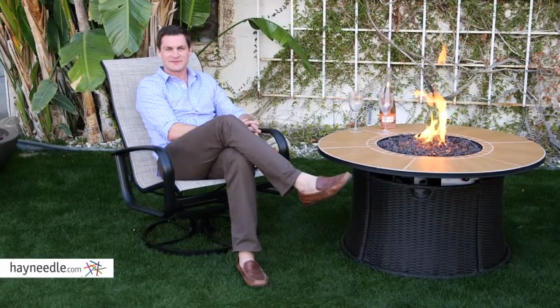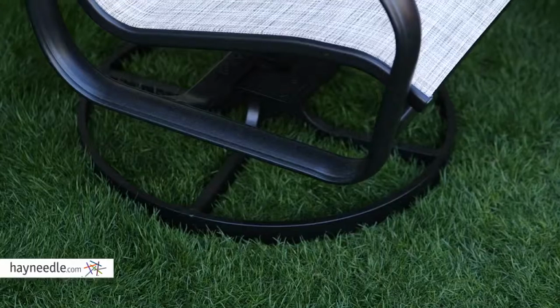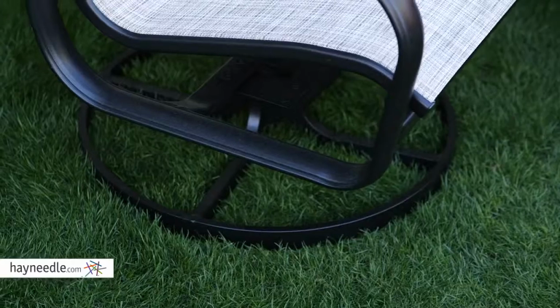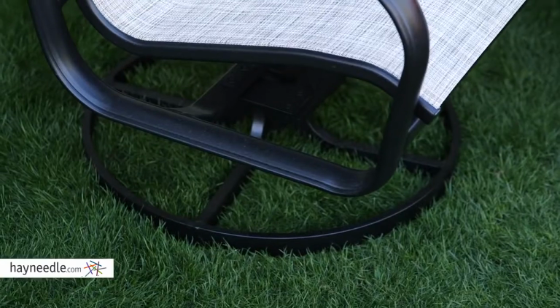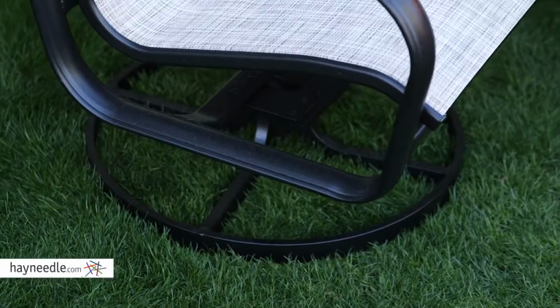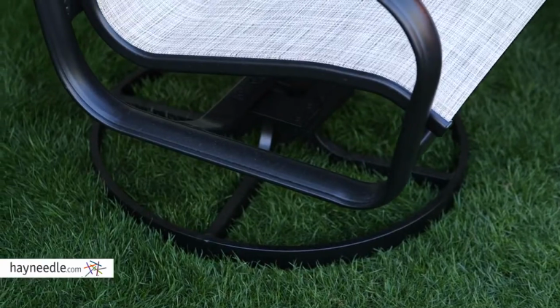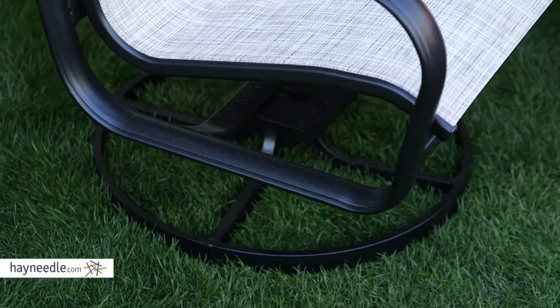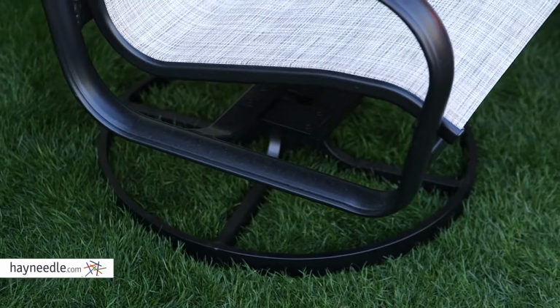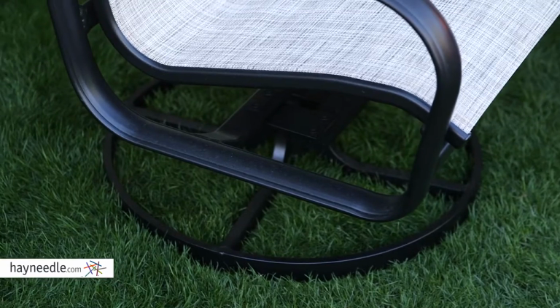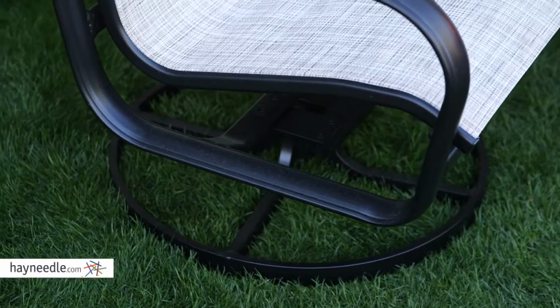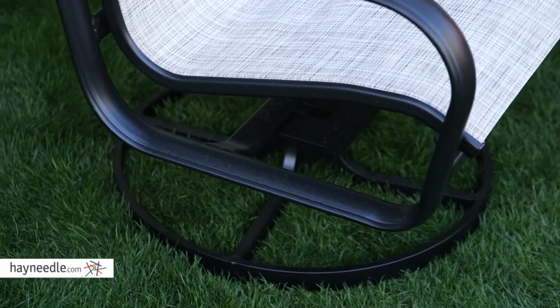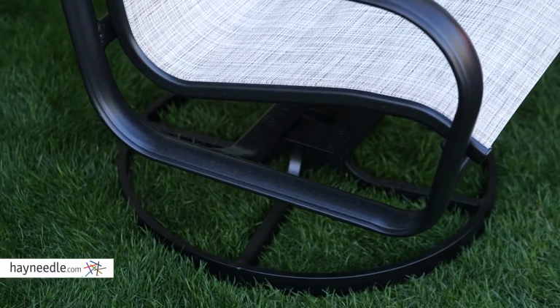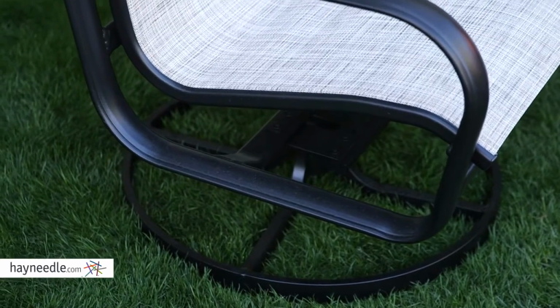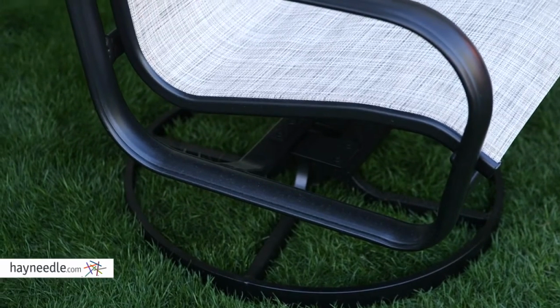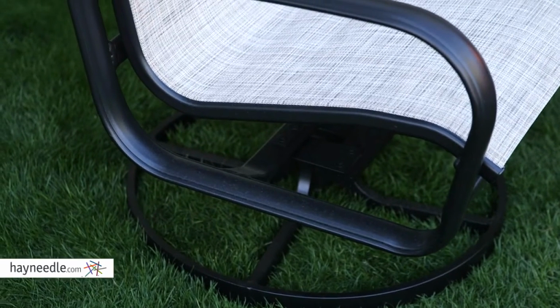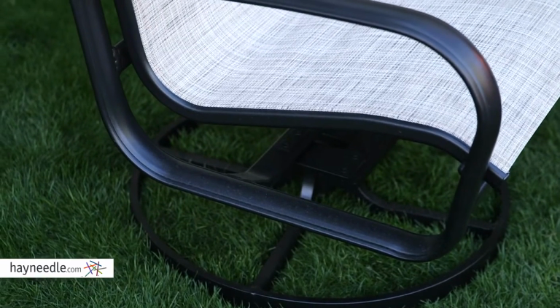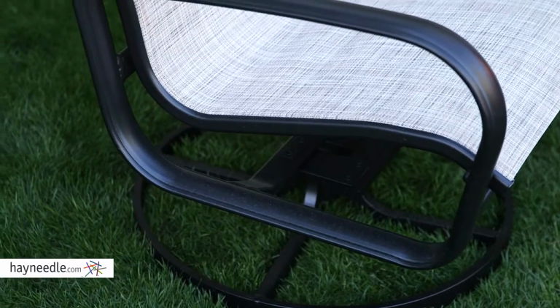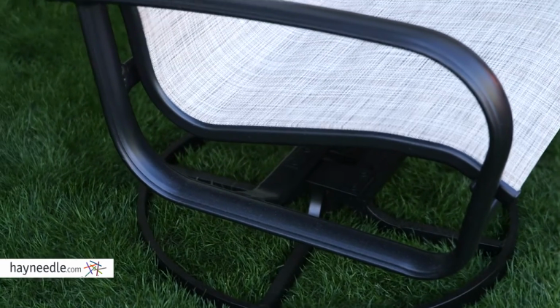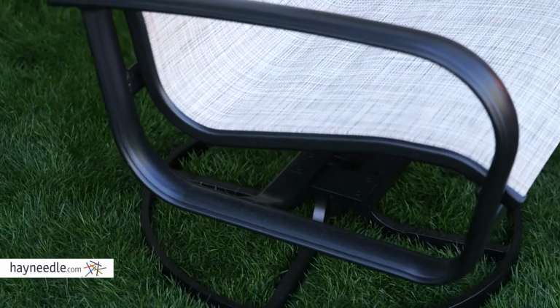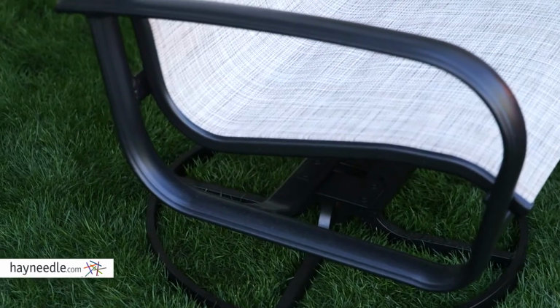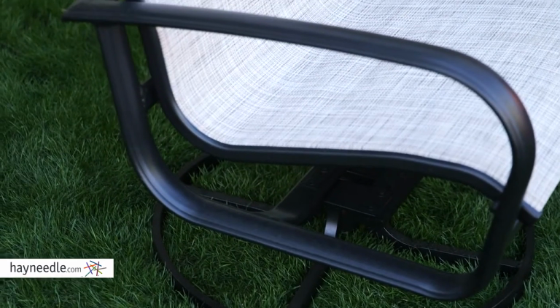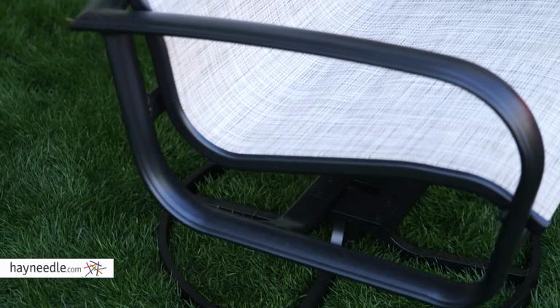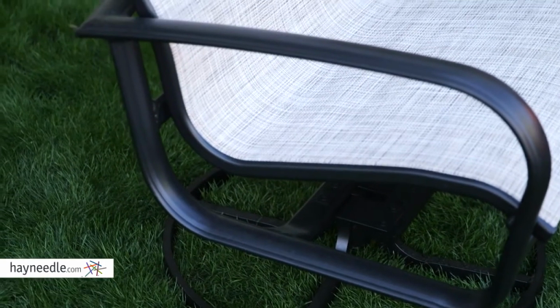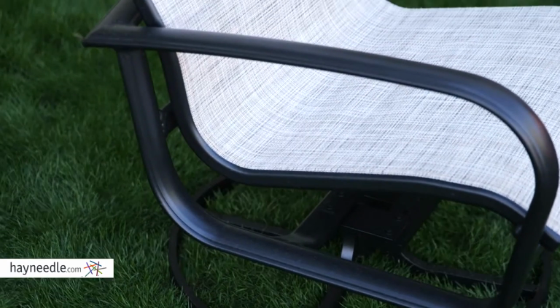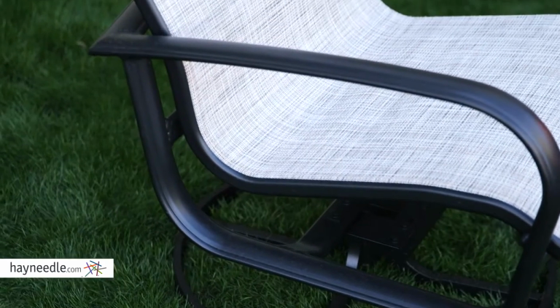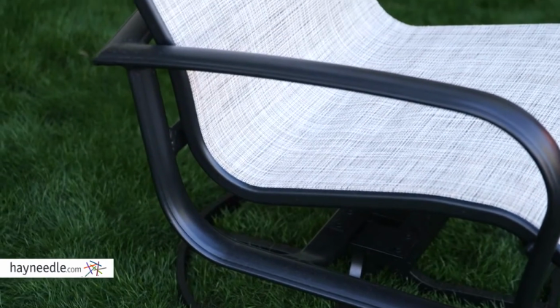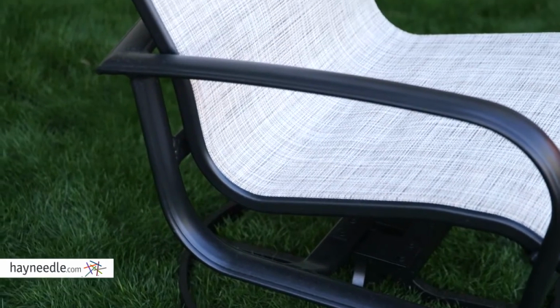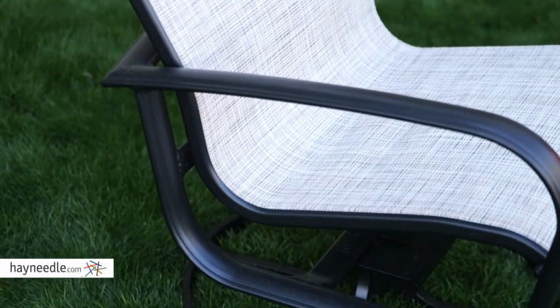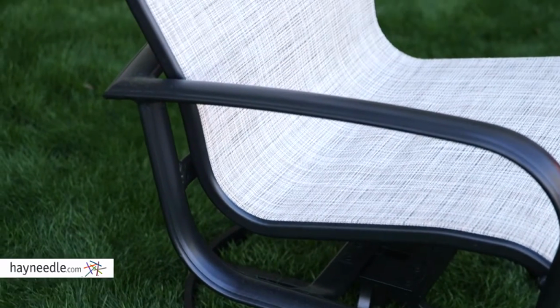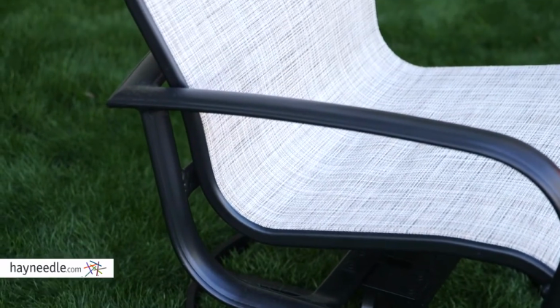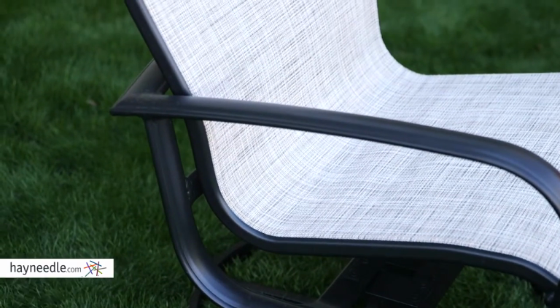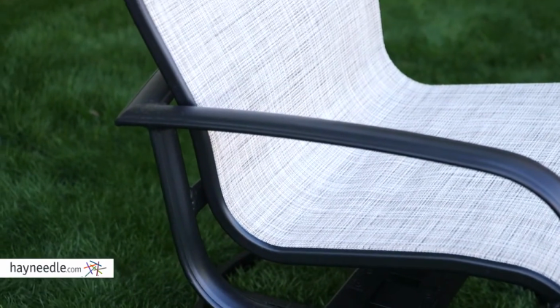The rust-proof aluminum frame is powder-coated, which makes for a highly resilient piece of furniture that can withstand the weather elements.